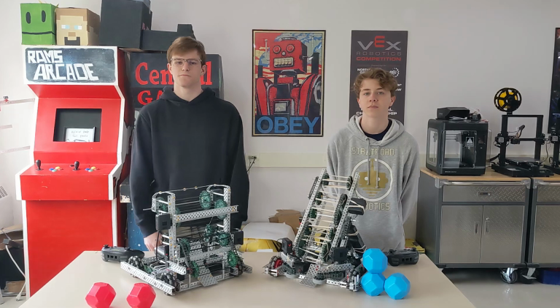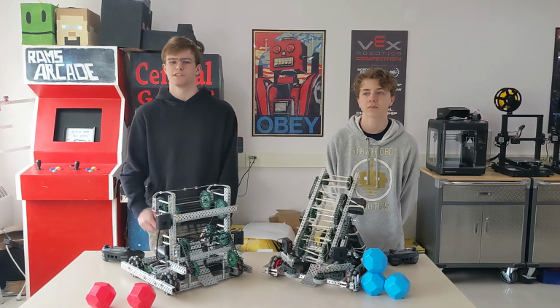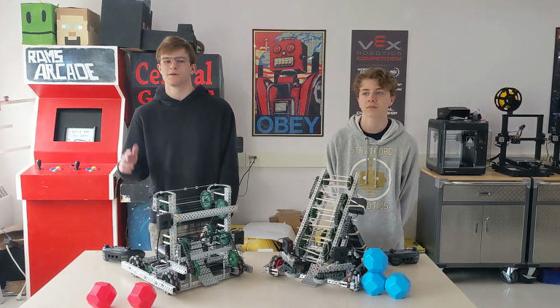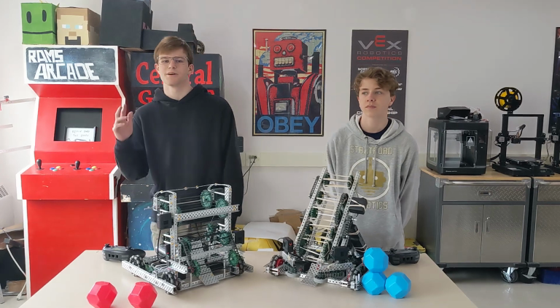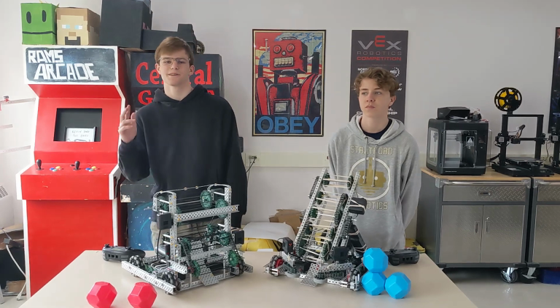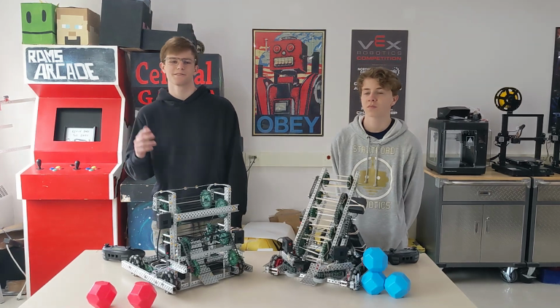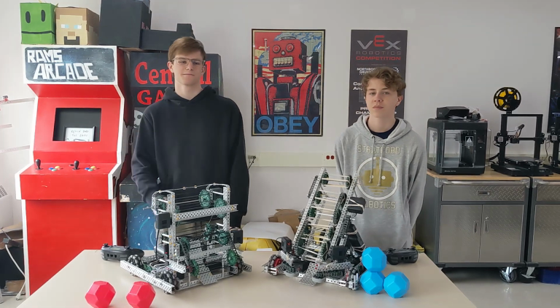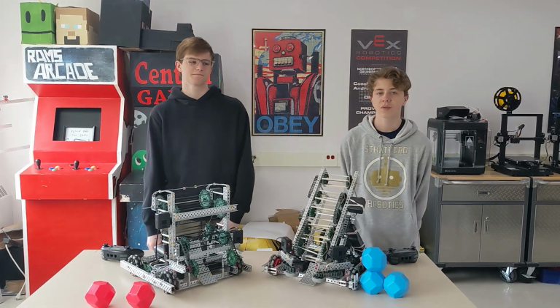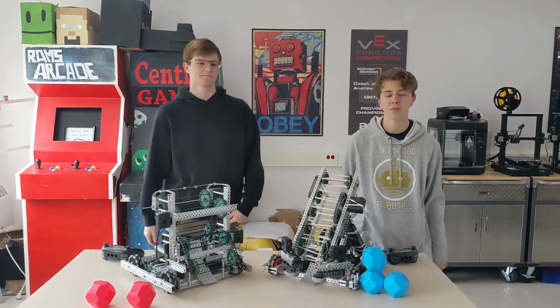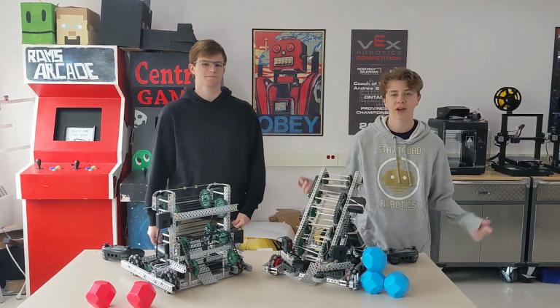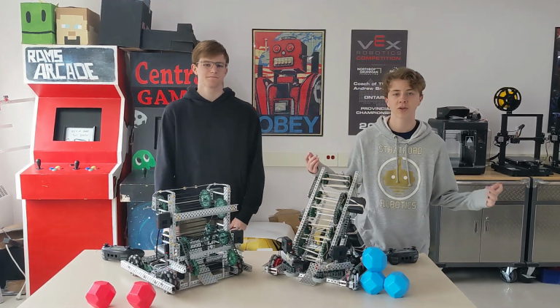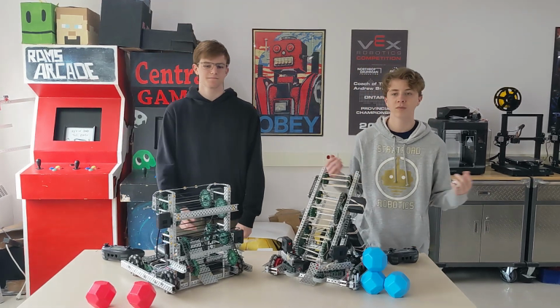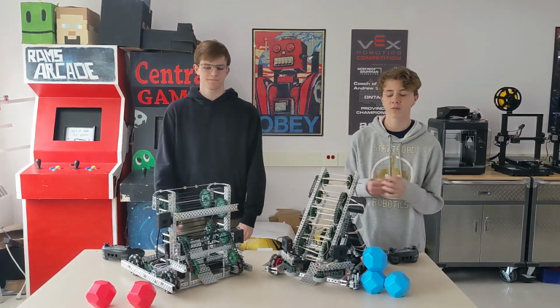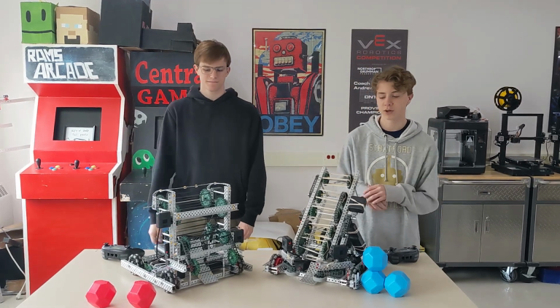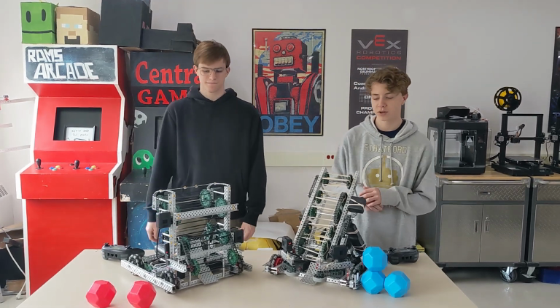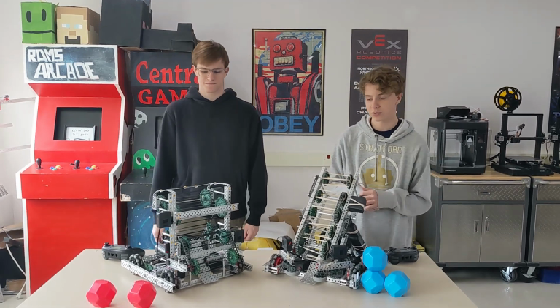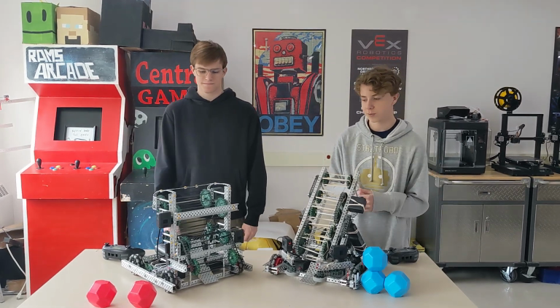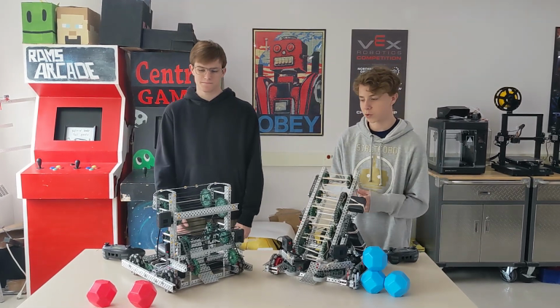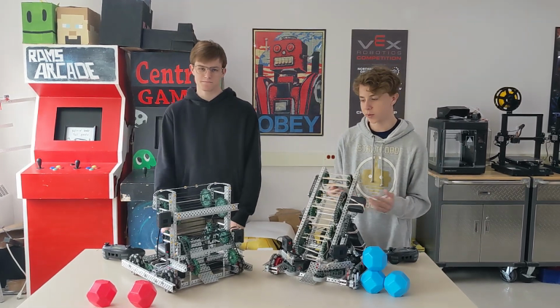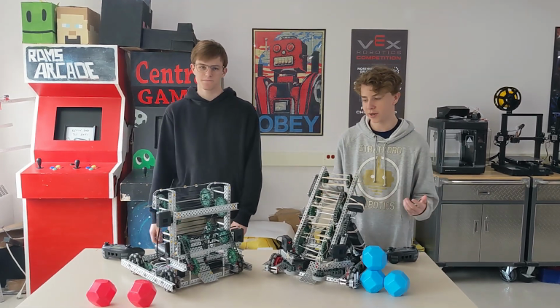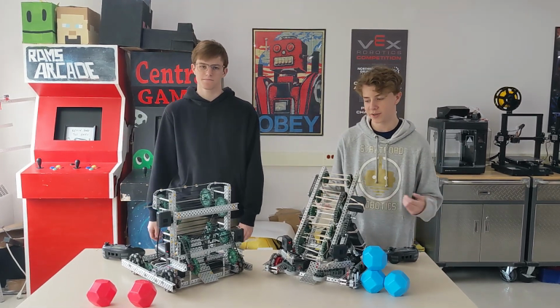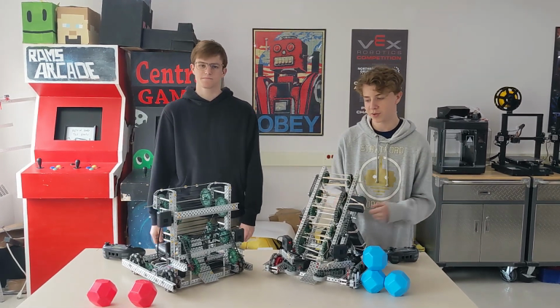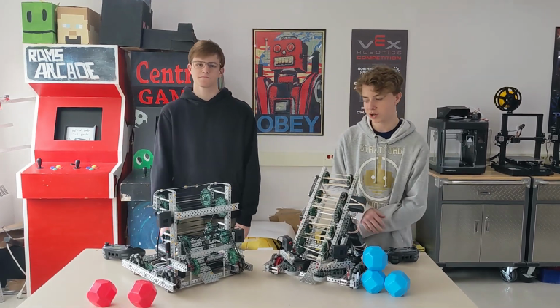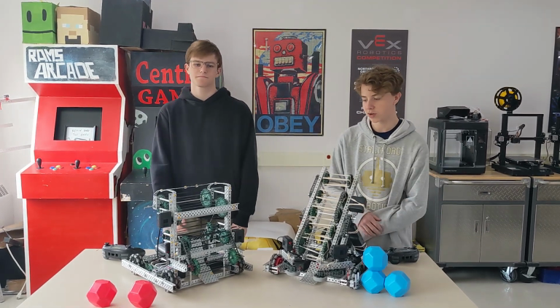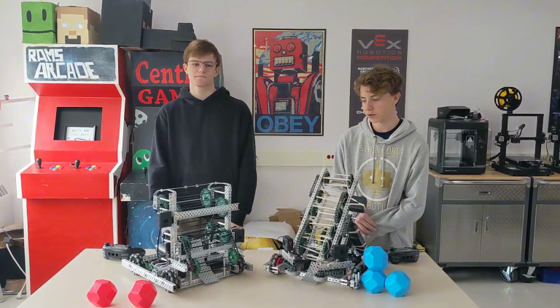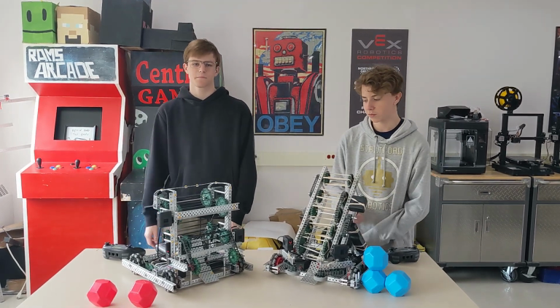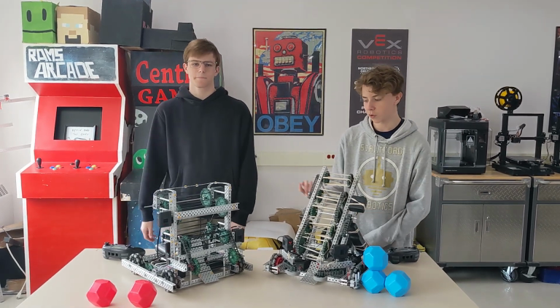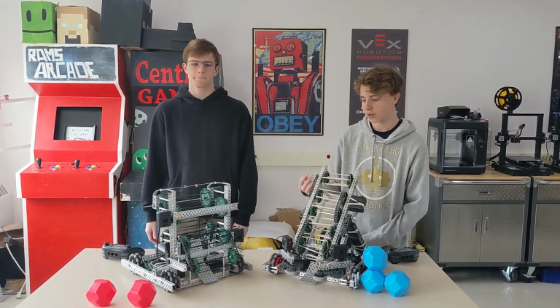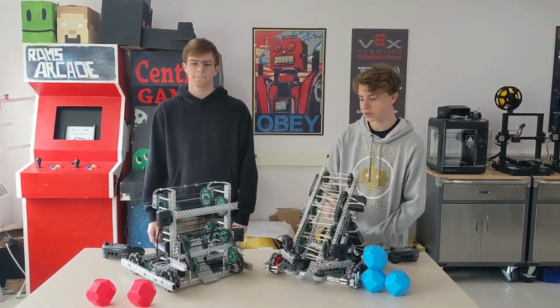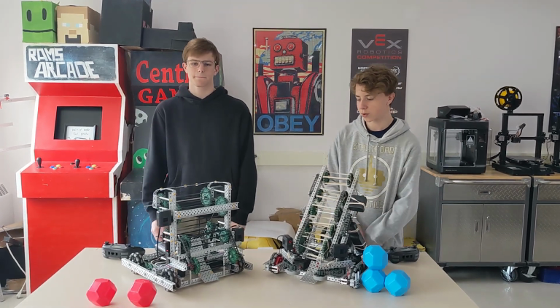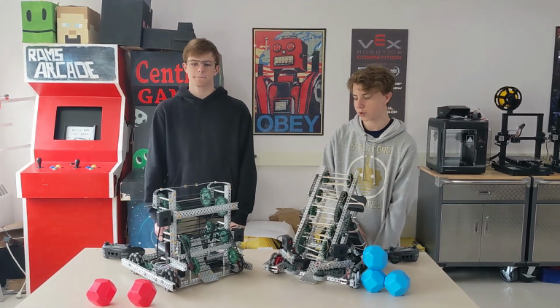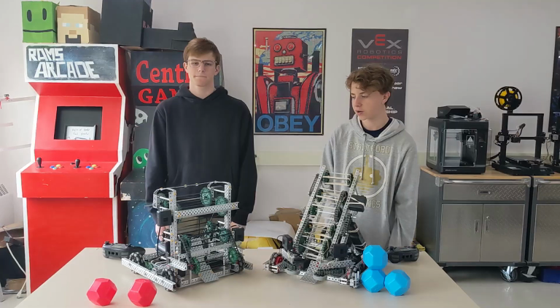What's up, I'm Eric. I'm Declan. We're going to do a quick explanation of our robots in one week.